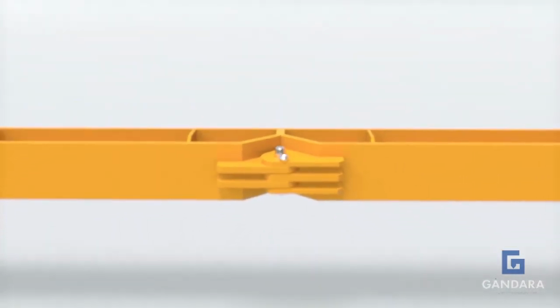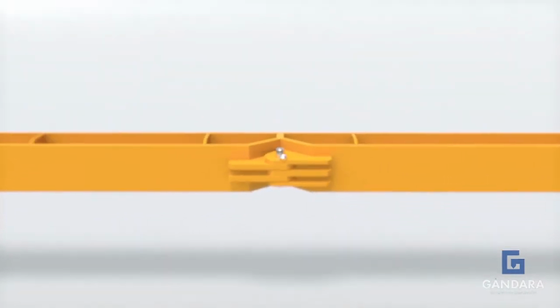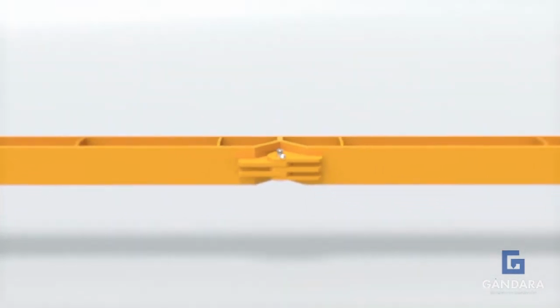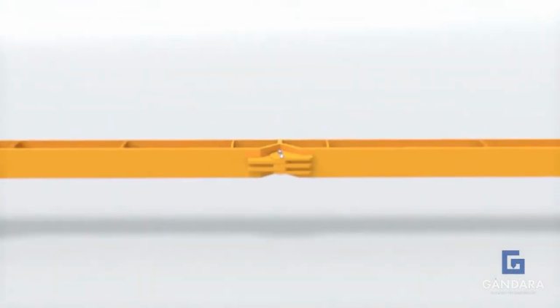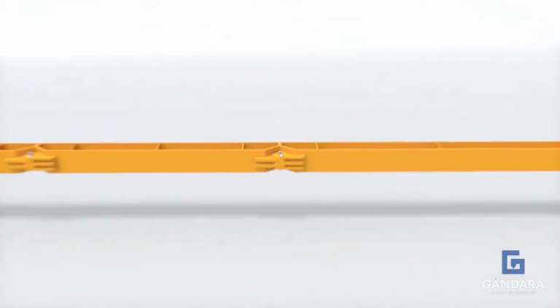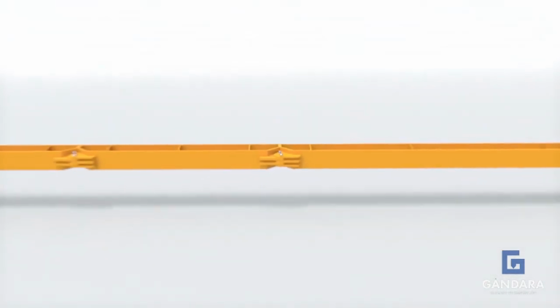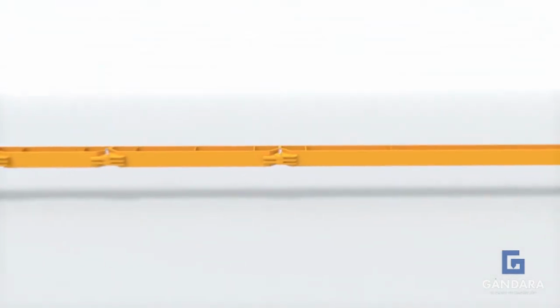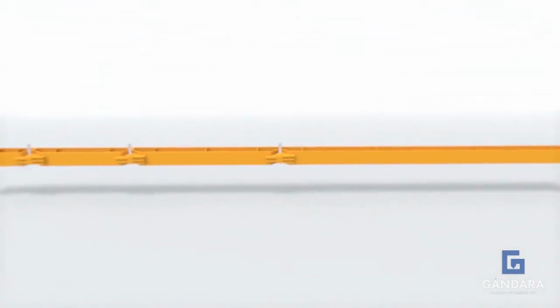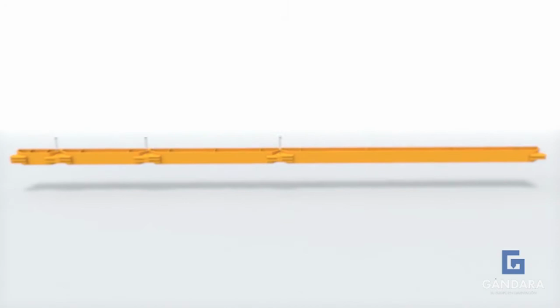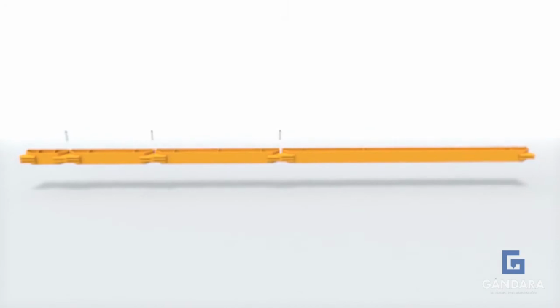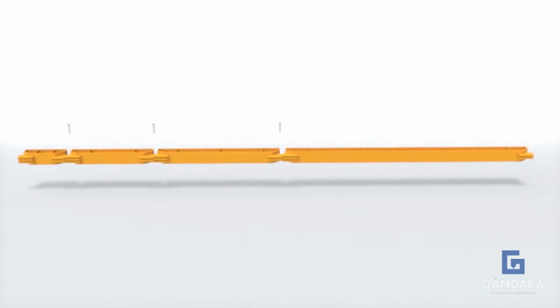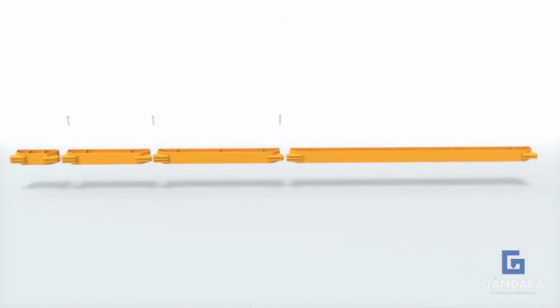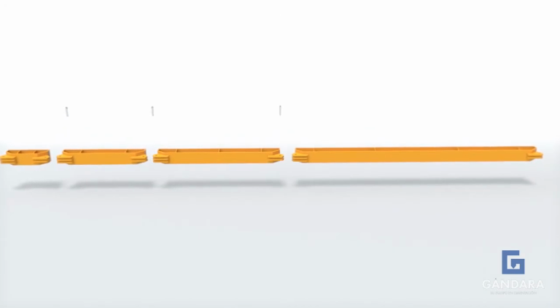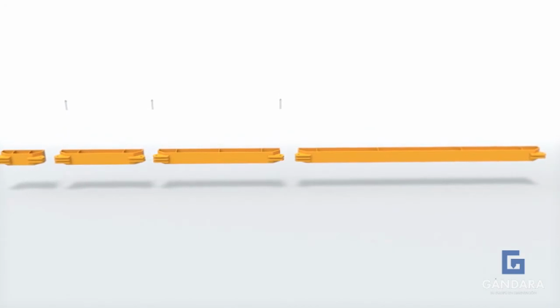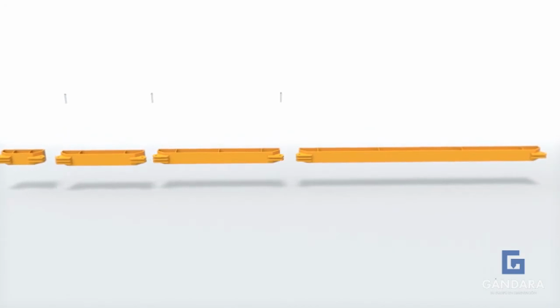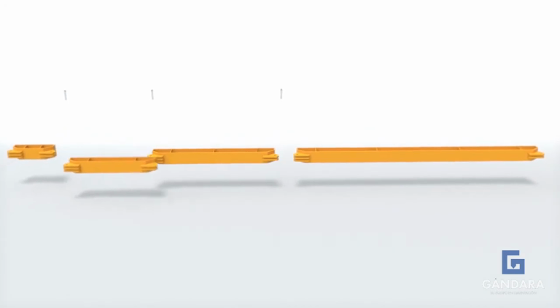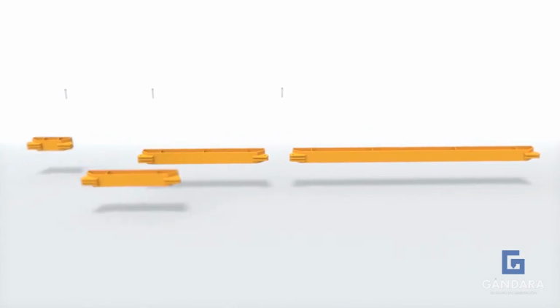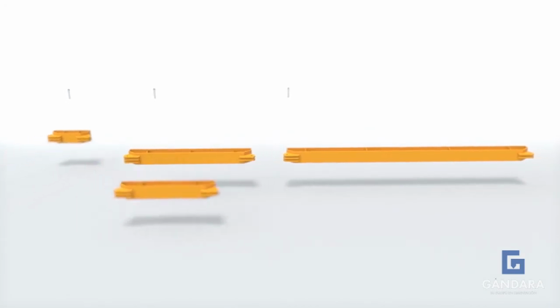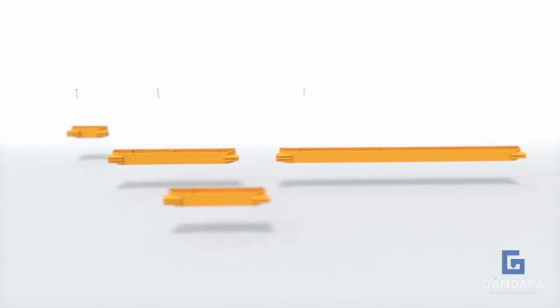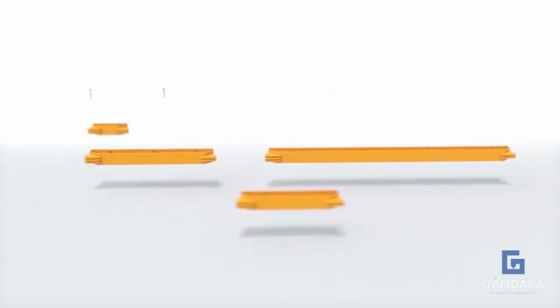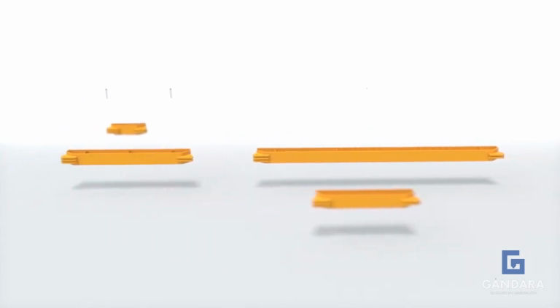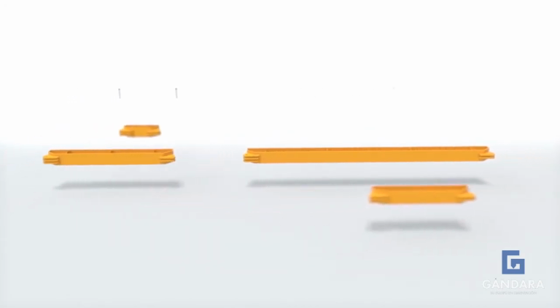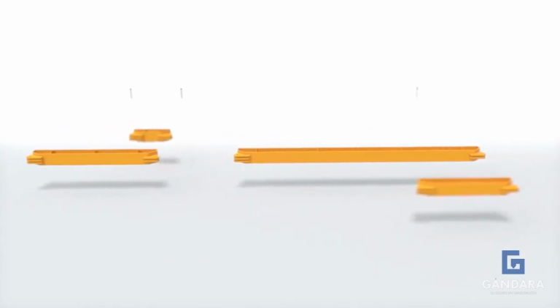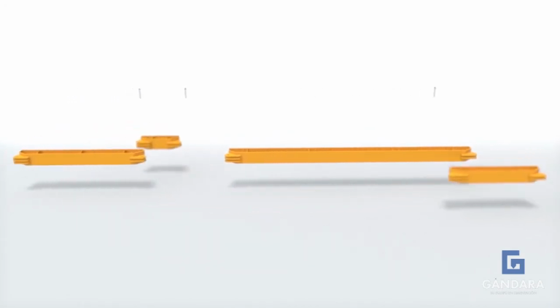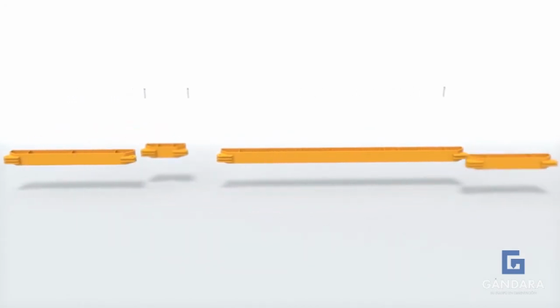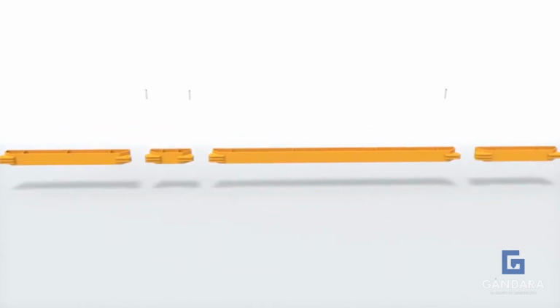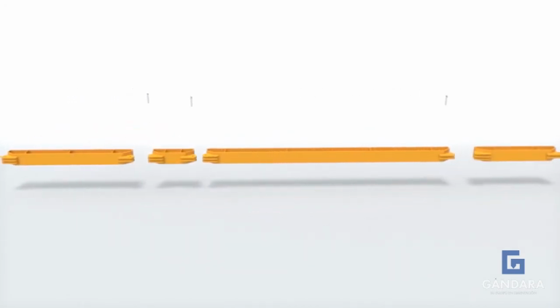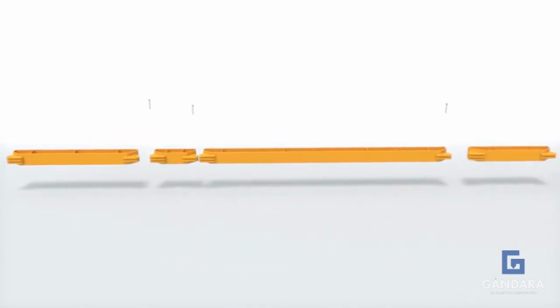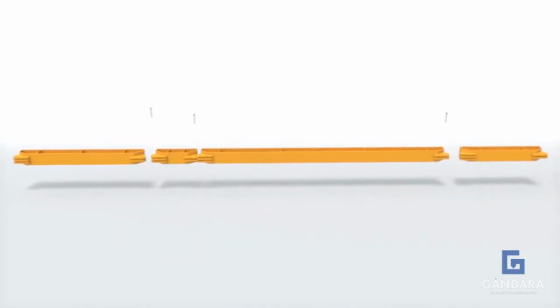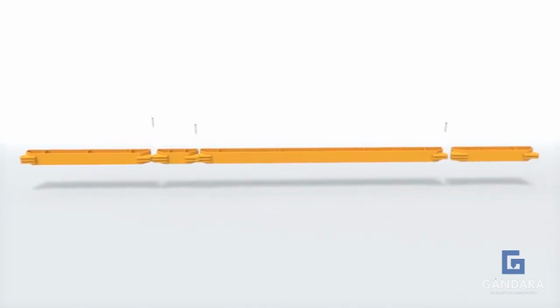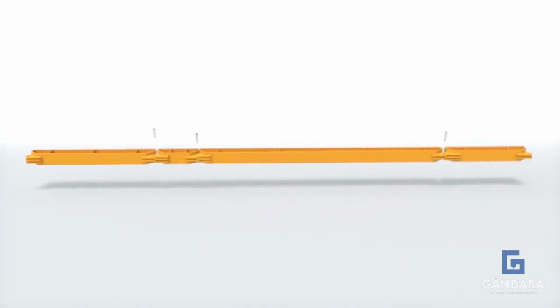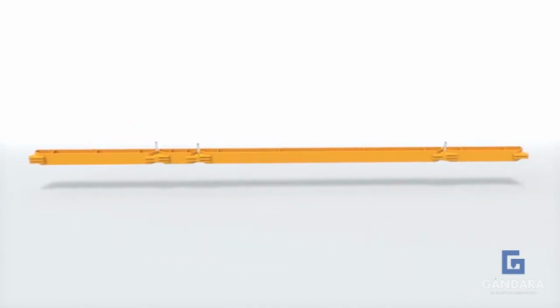Also, the modules can be used in any order without compromising the safety of the bracing system.